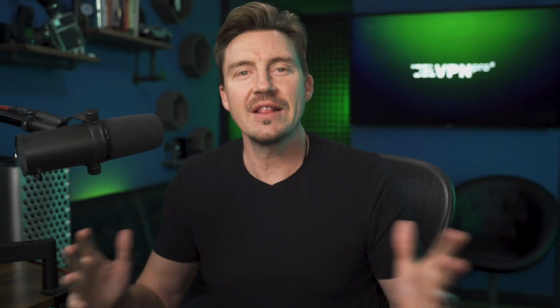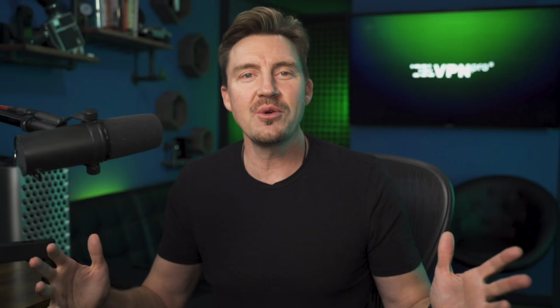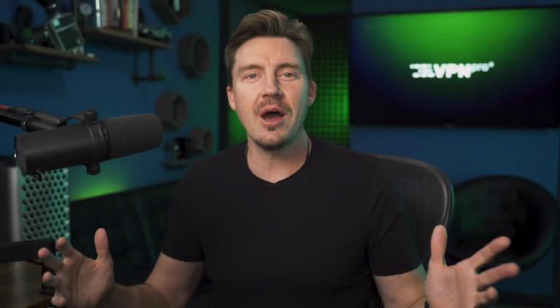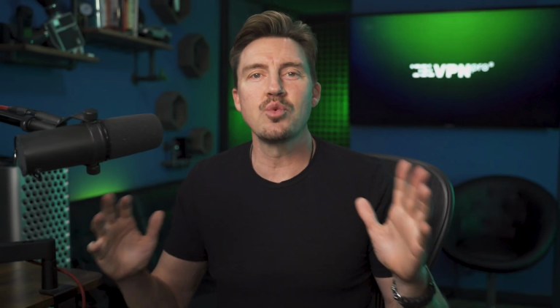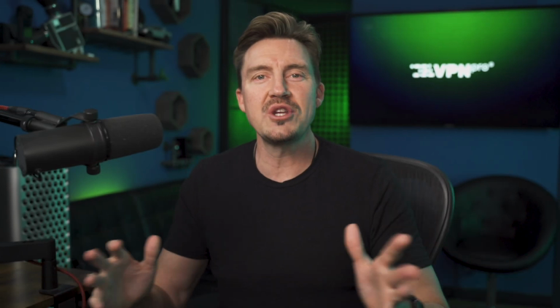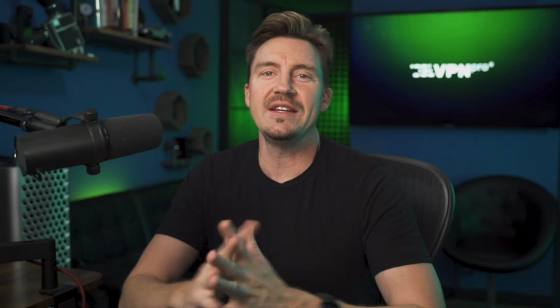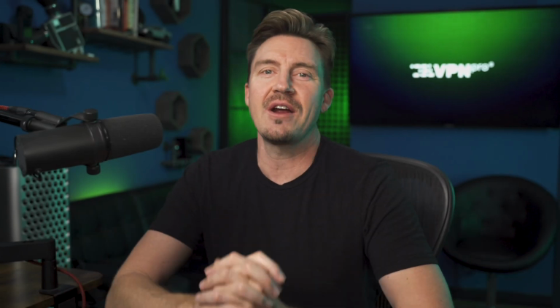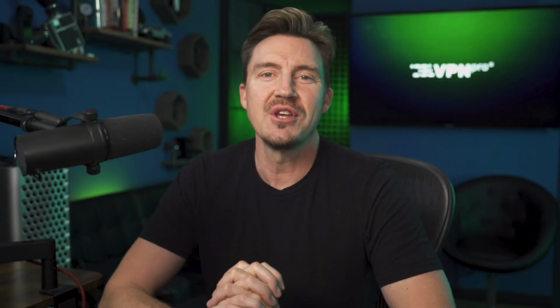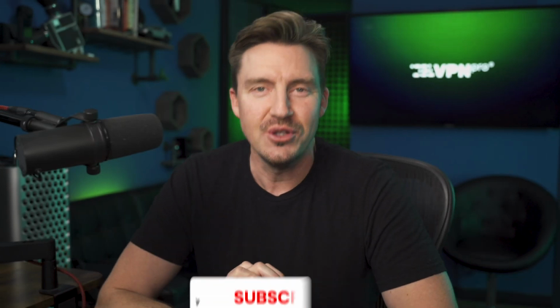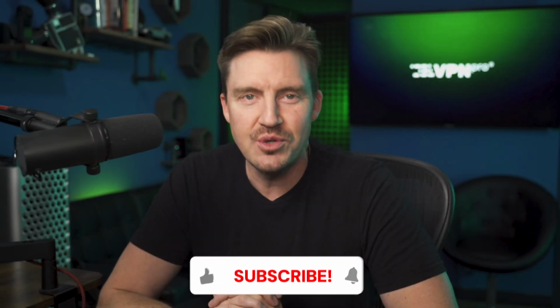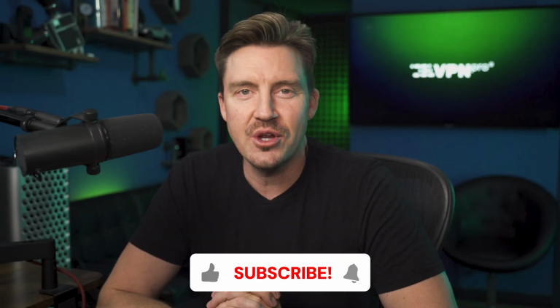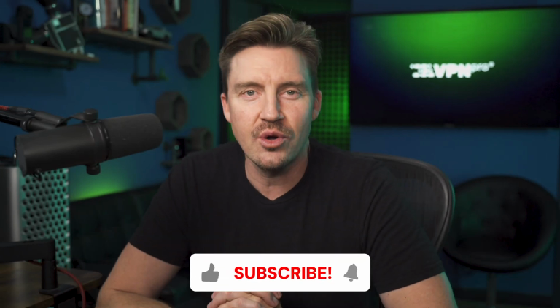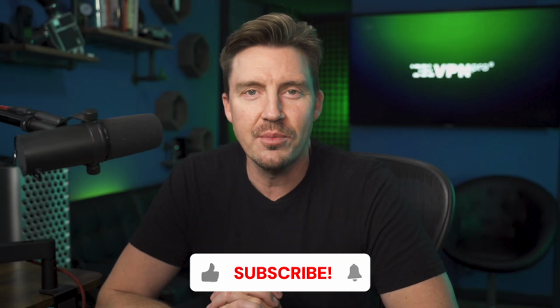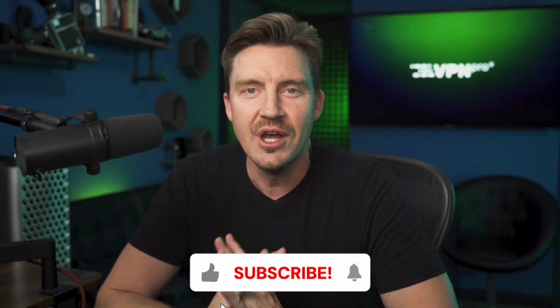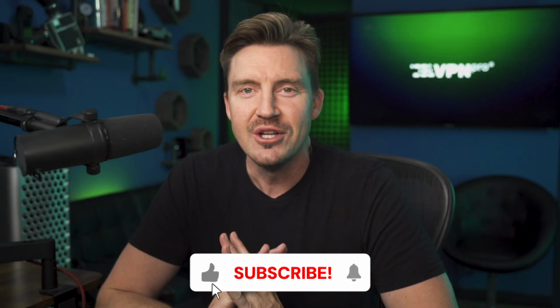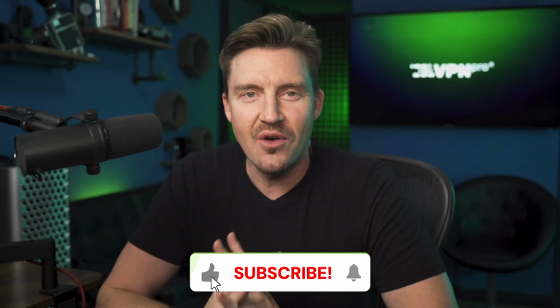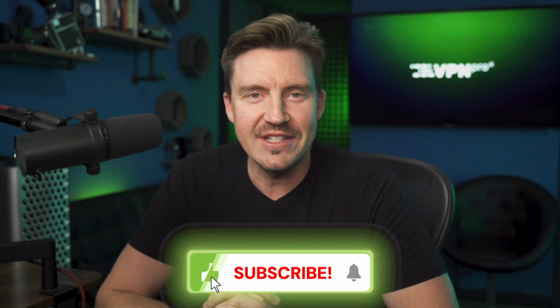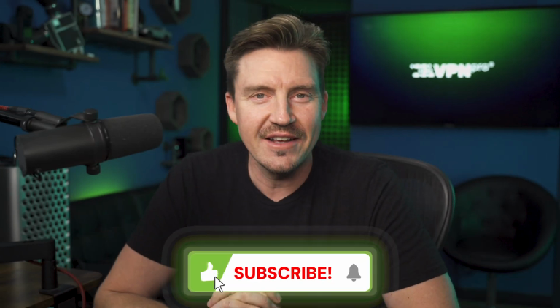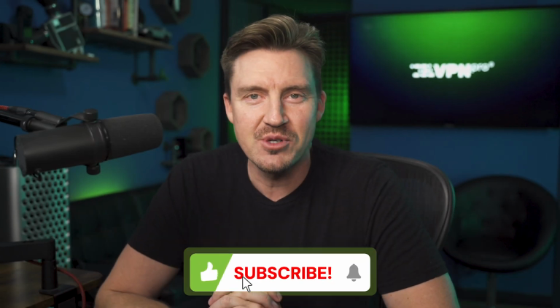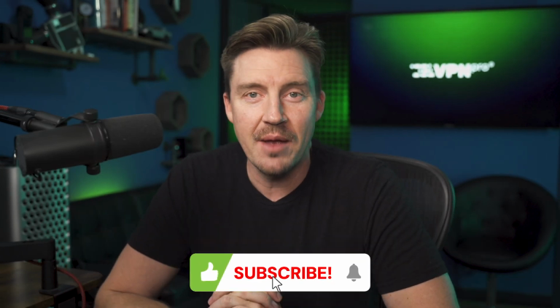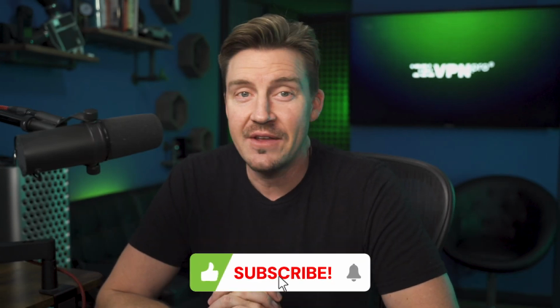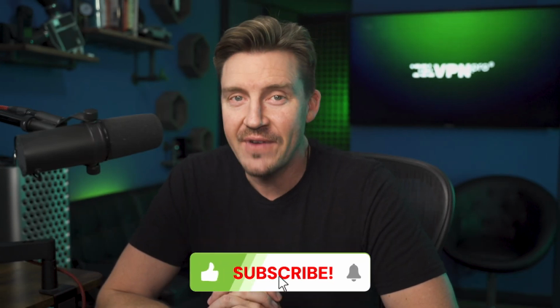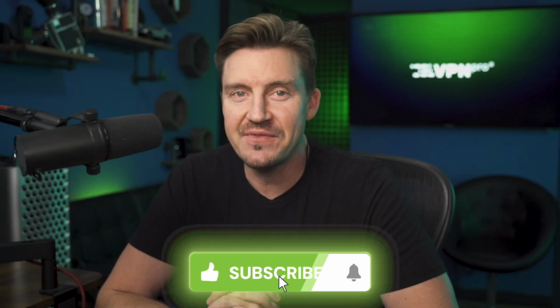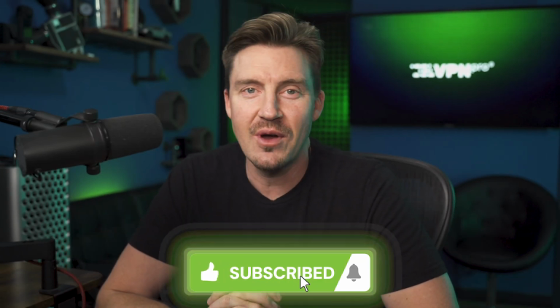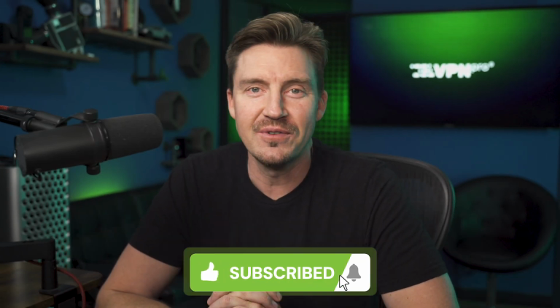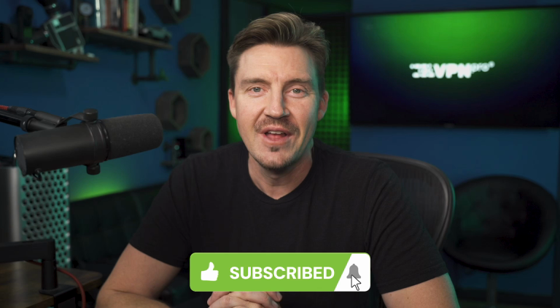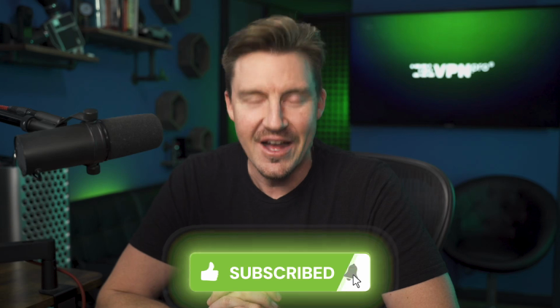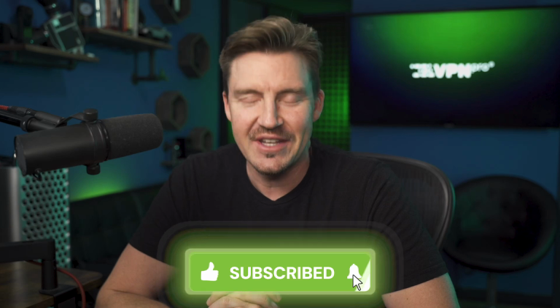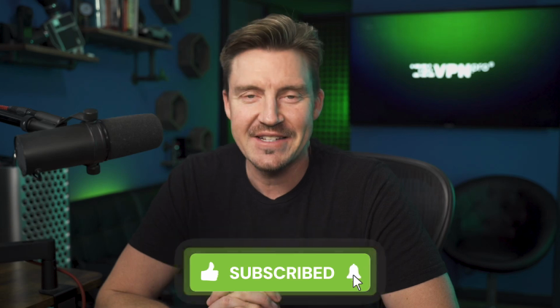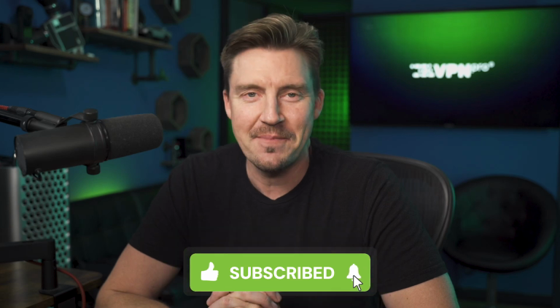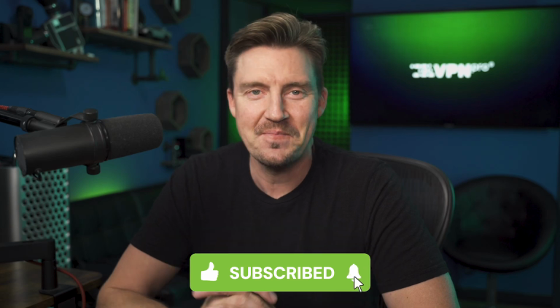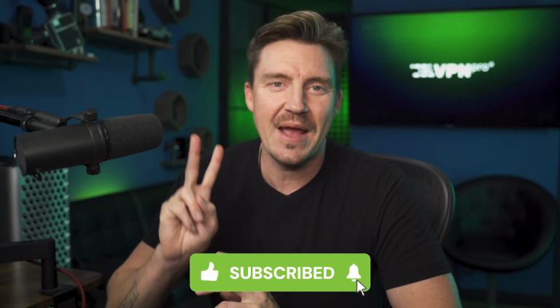Let me know in the comments which antivirus you use on your Chromebook. Don't forget to like and subscribe, and if you found this video helpful, I'll see you next time. Bye.